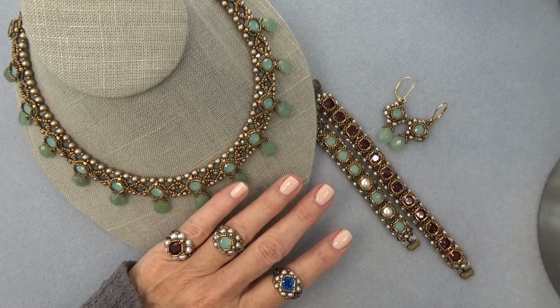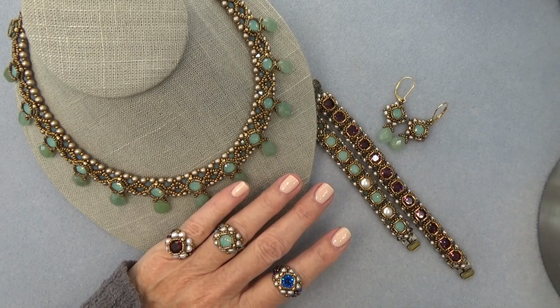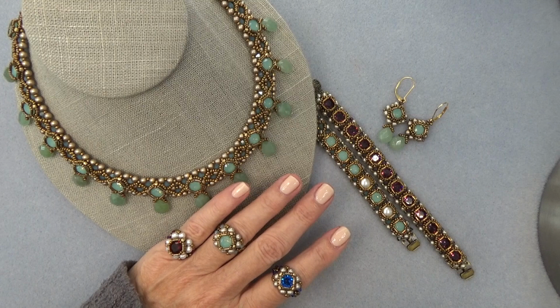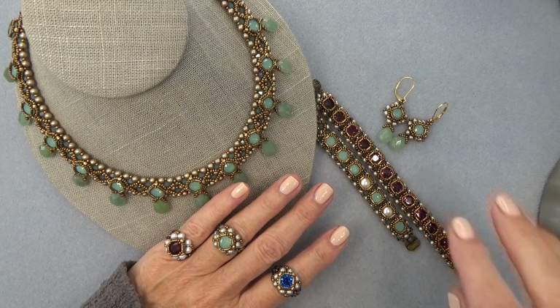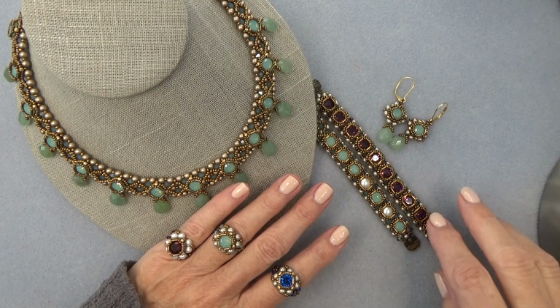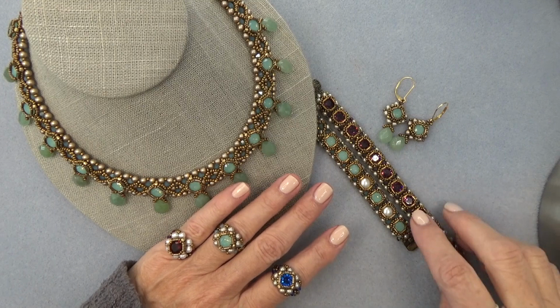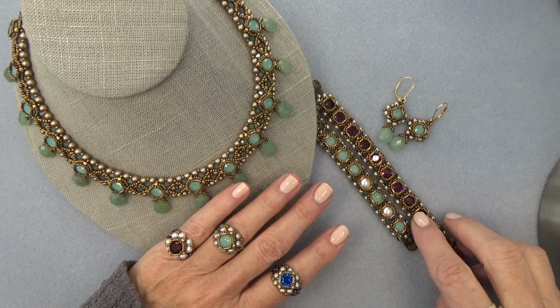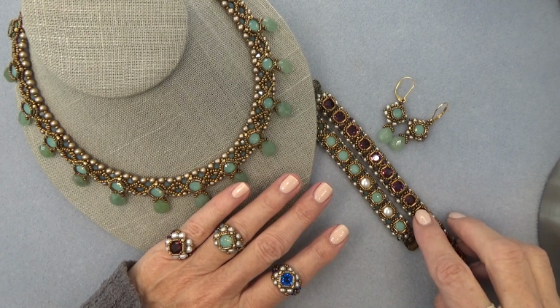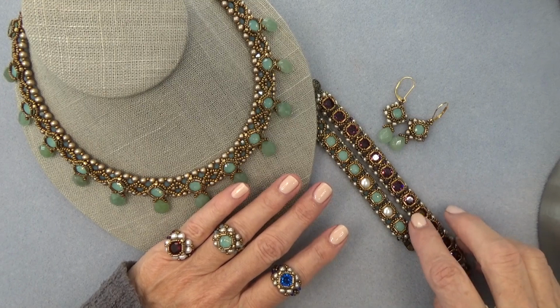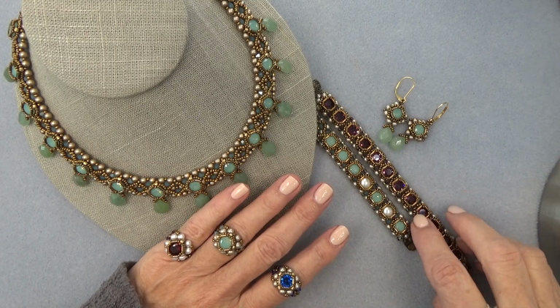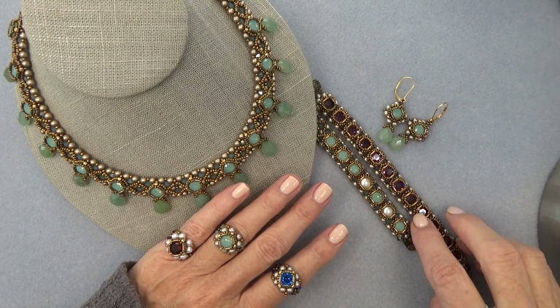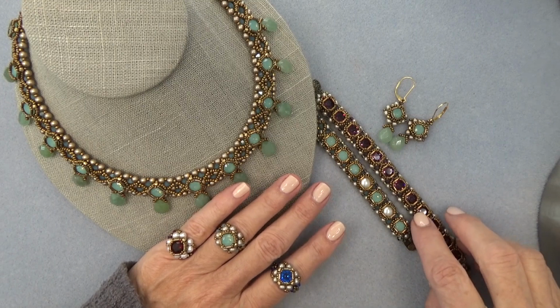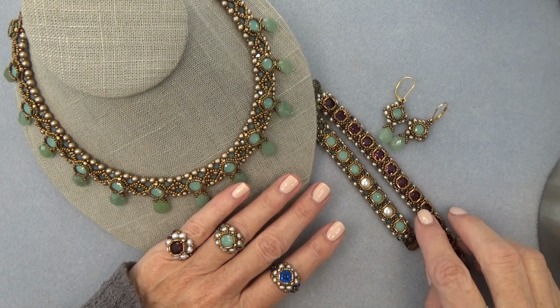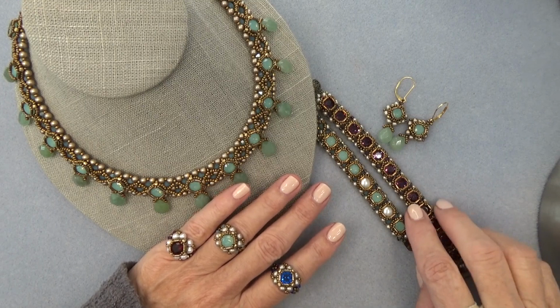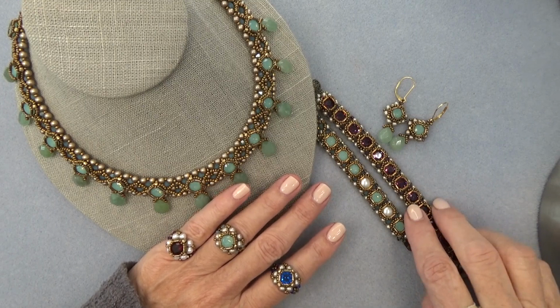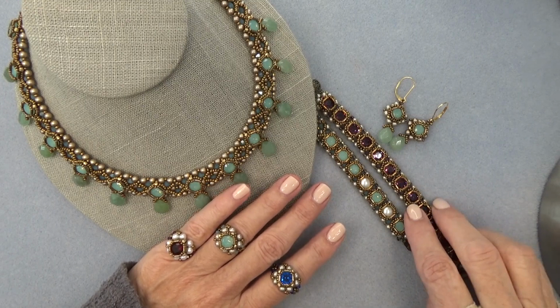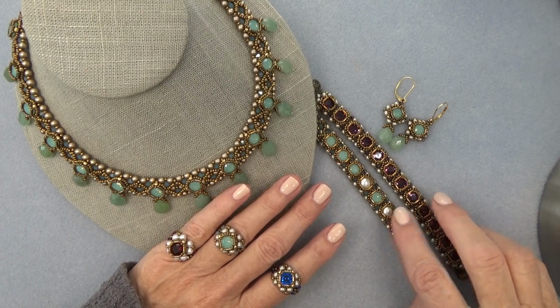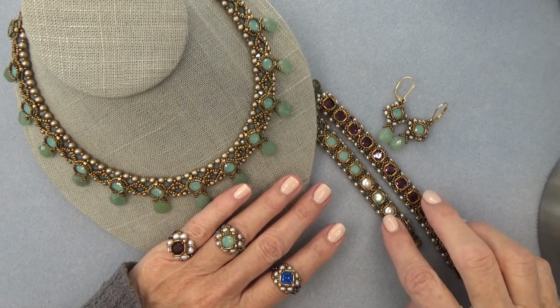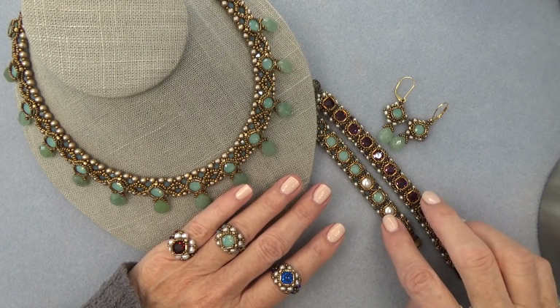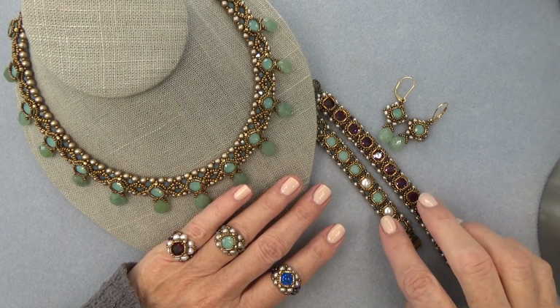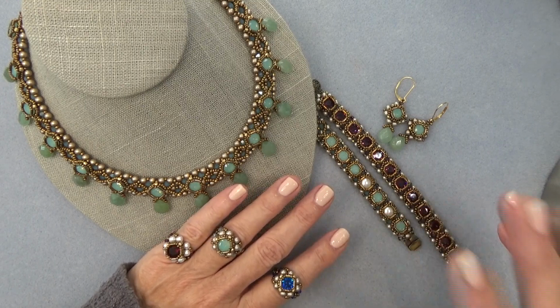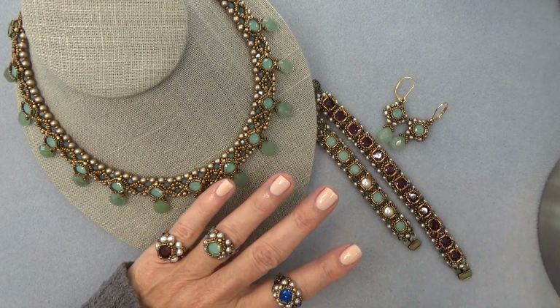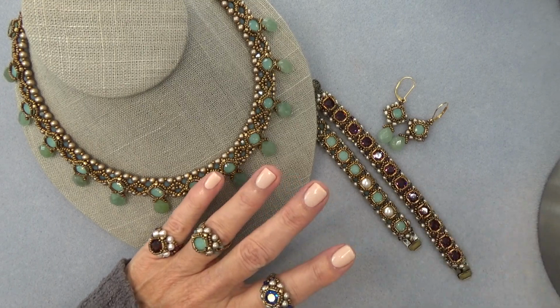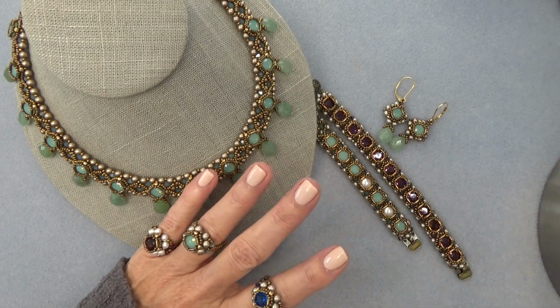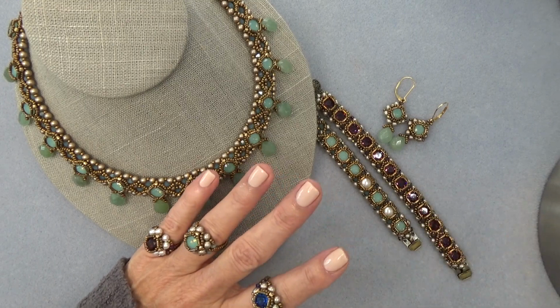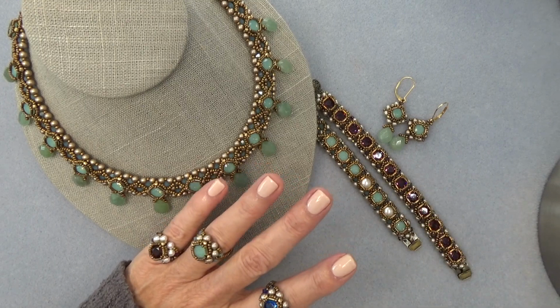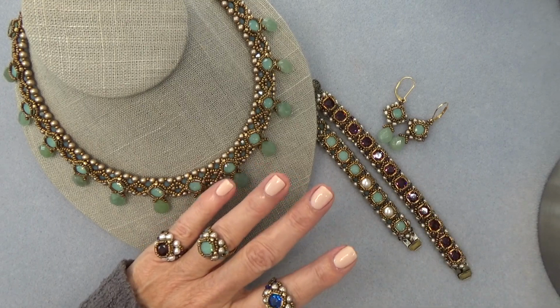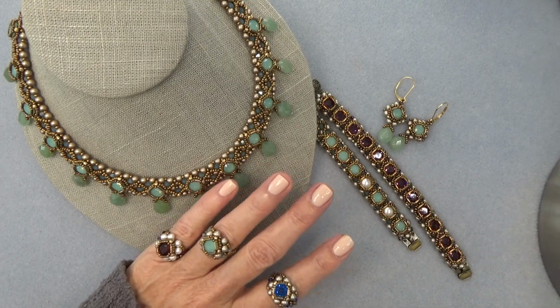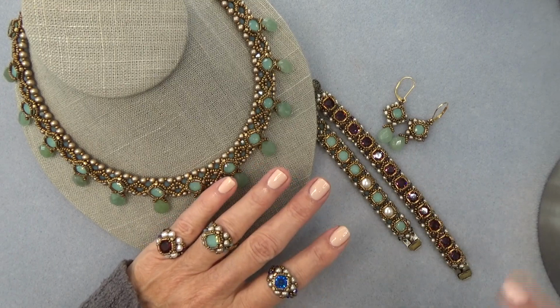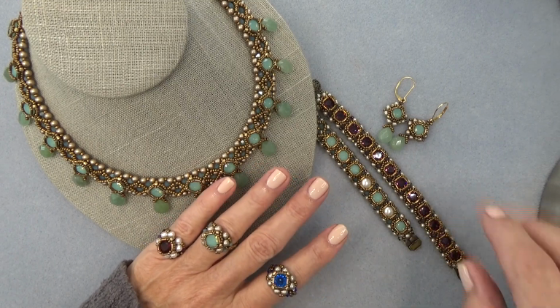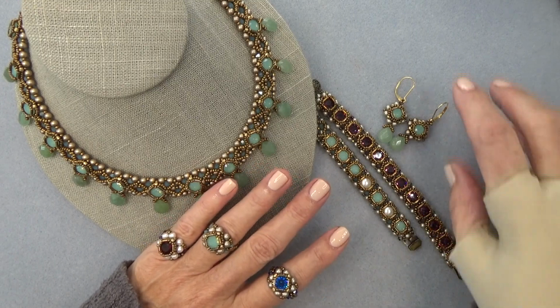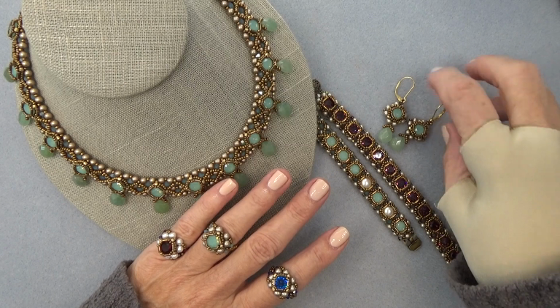I may do some more things with this. I'm thinking of a different bracelet, and that might happen as well.